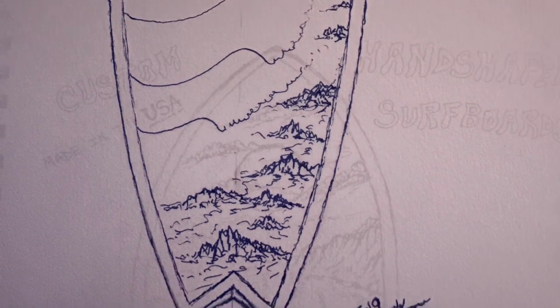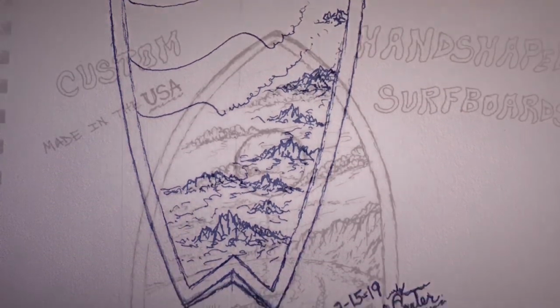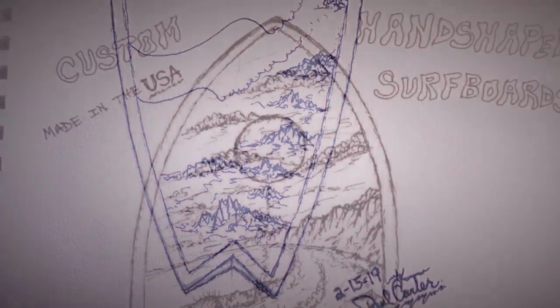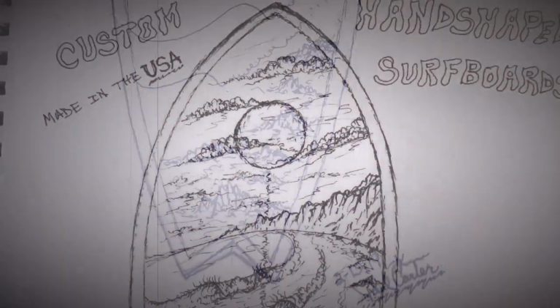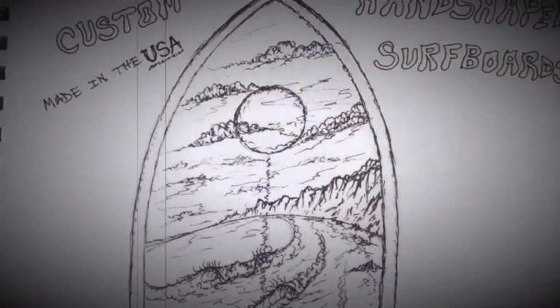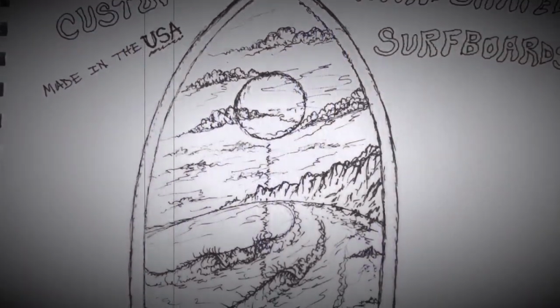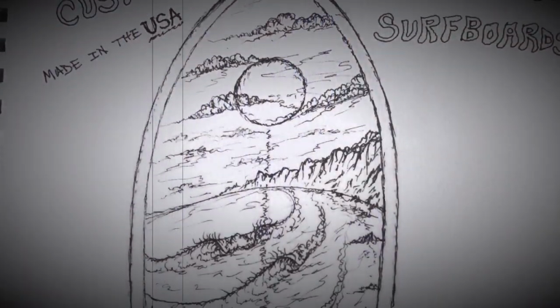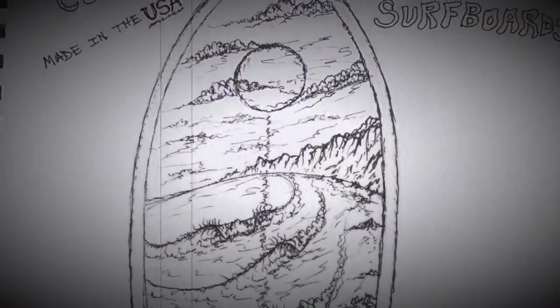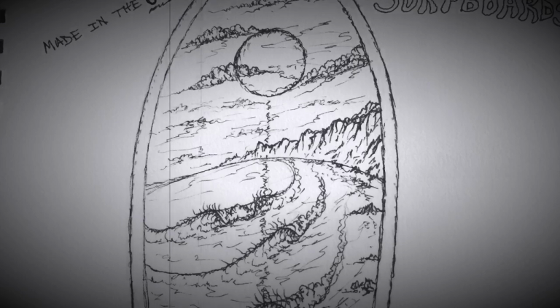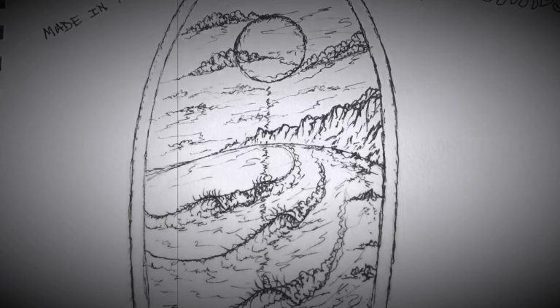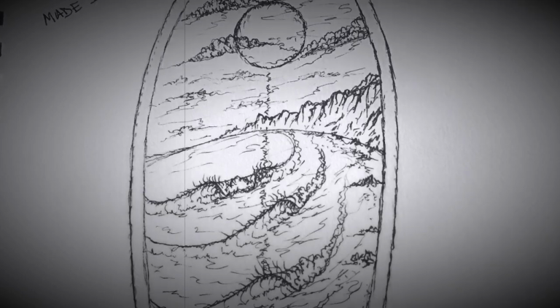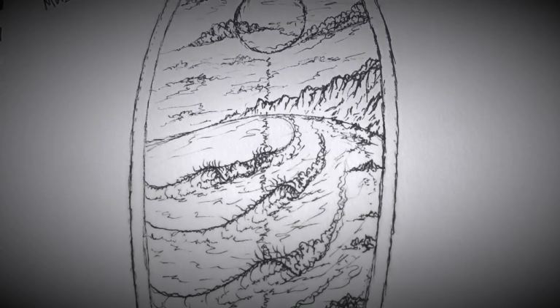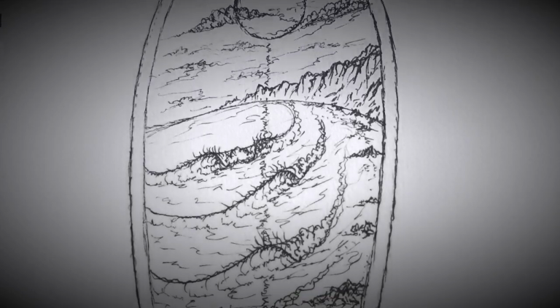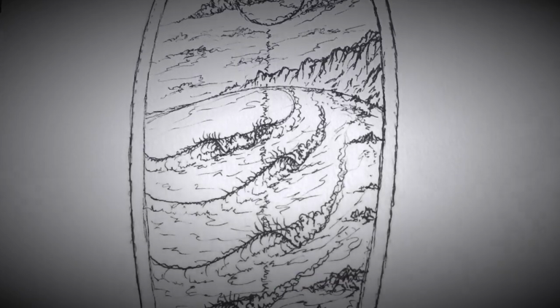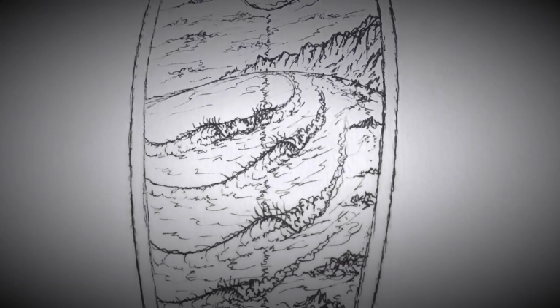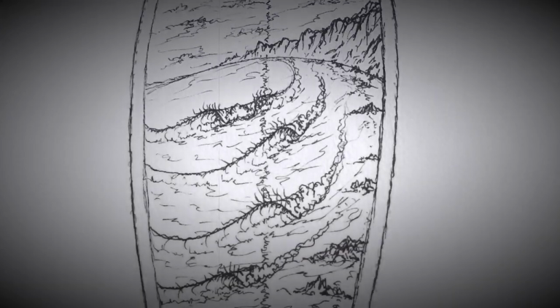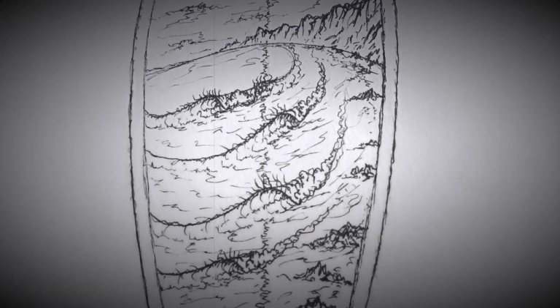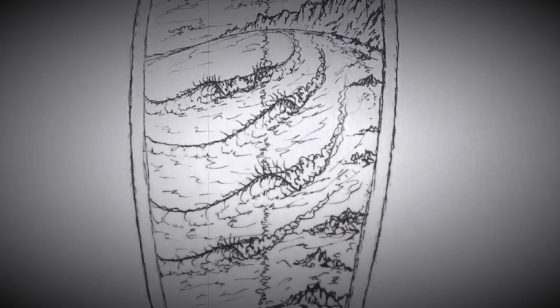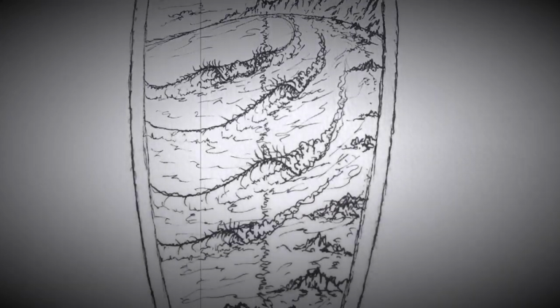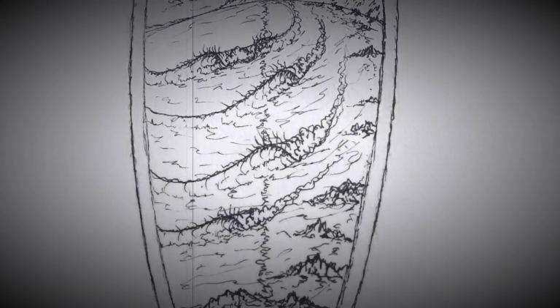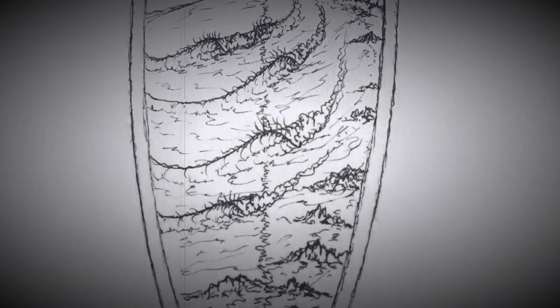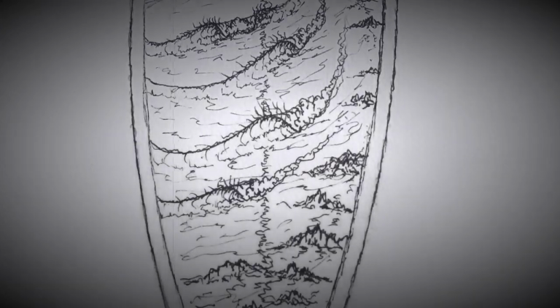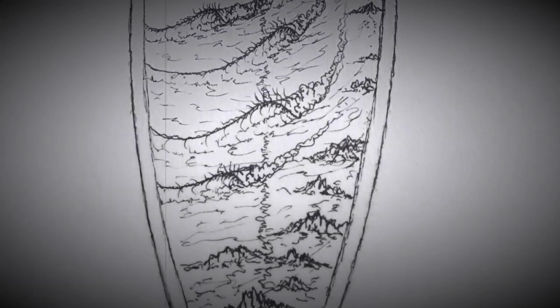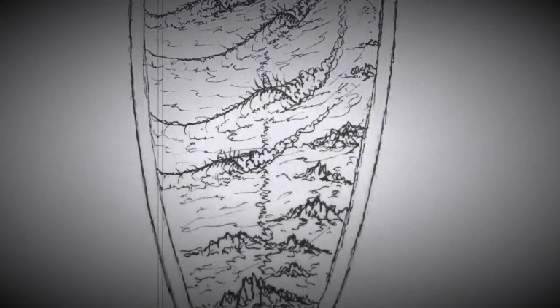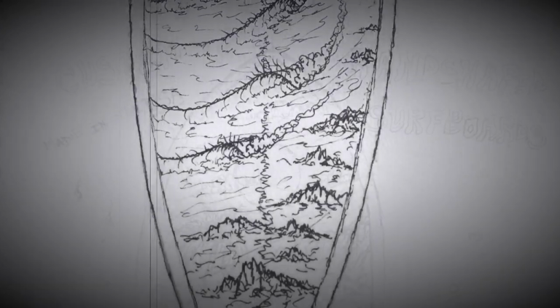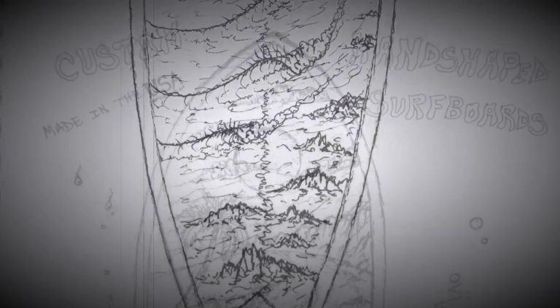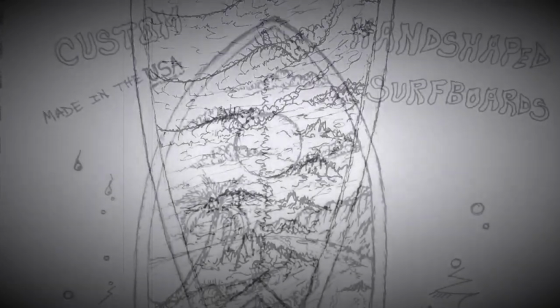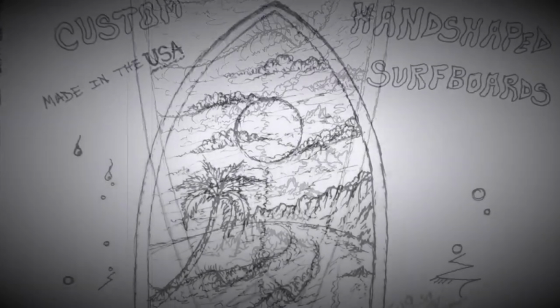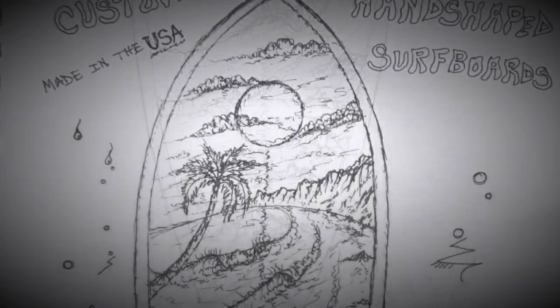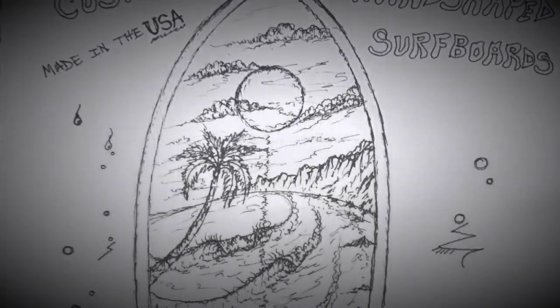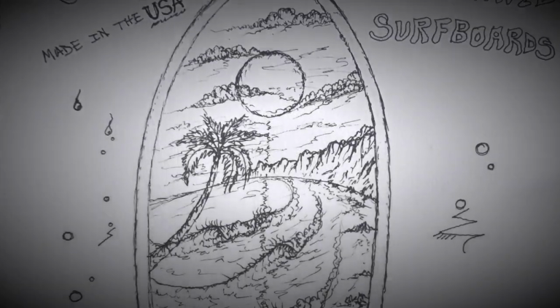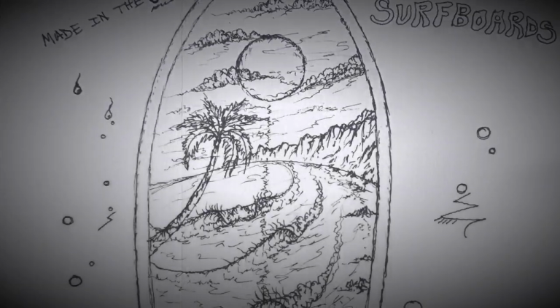And this is a mural, a full mural, for surfing or hanging out on the wall.